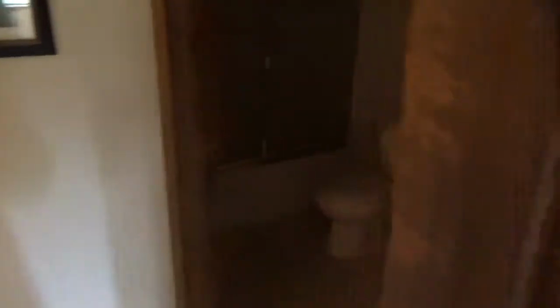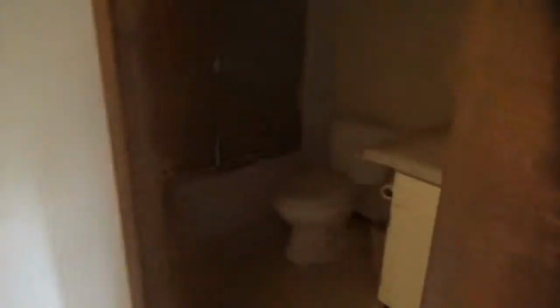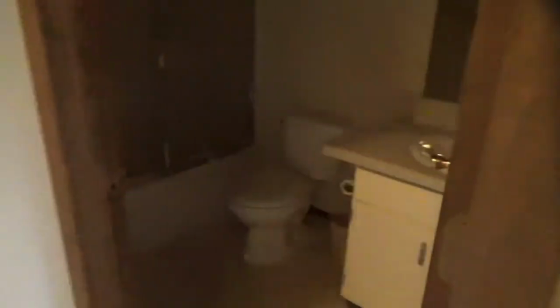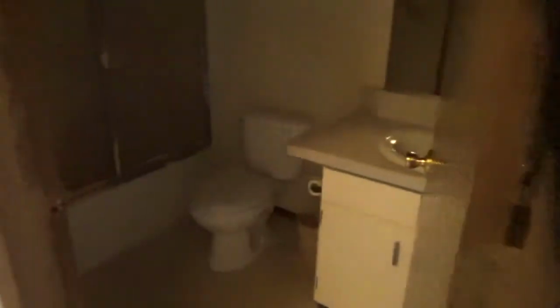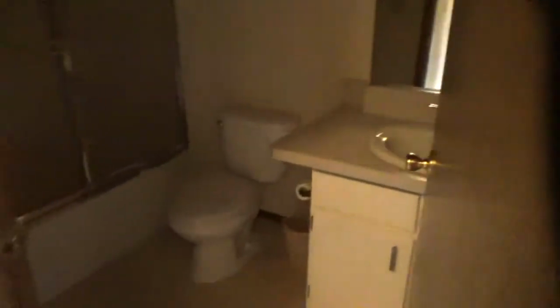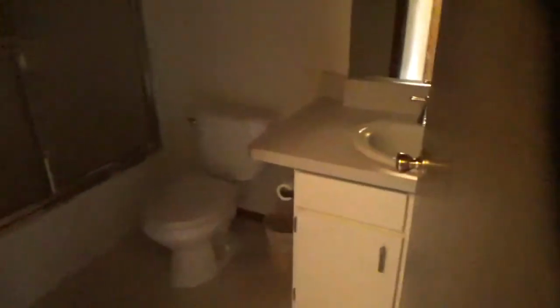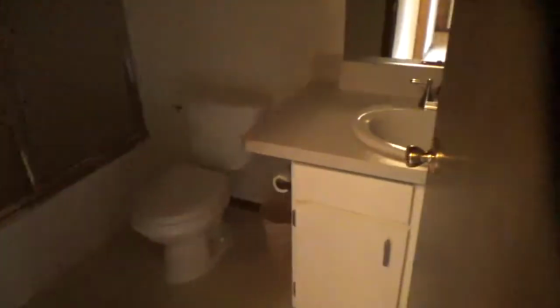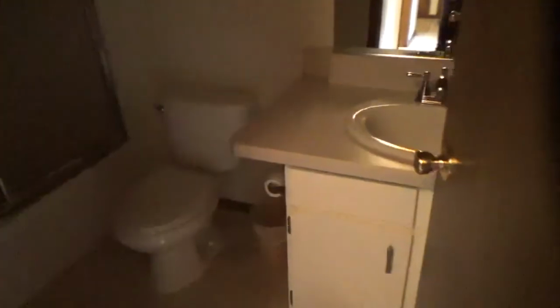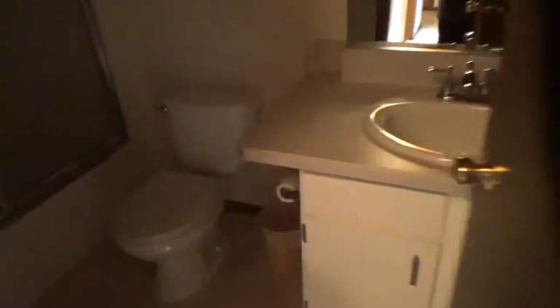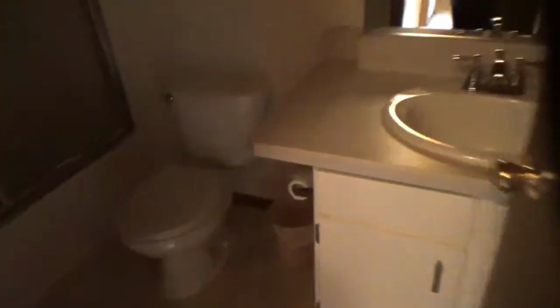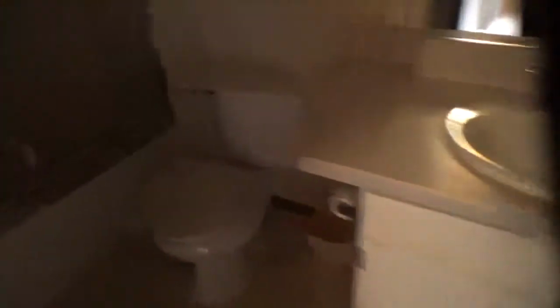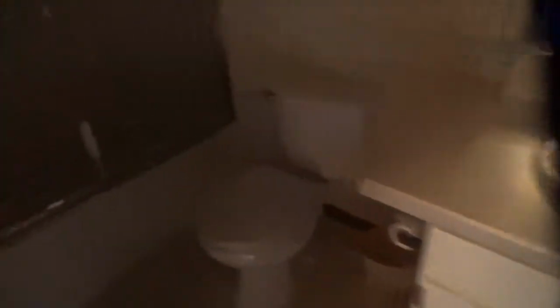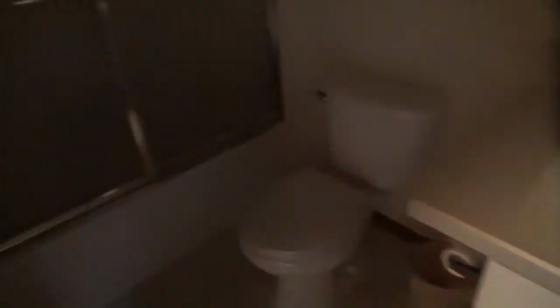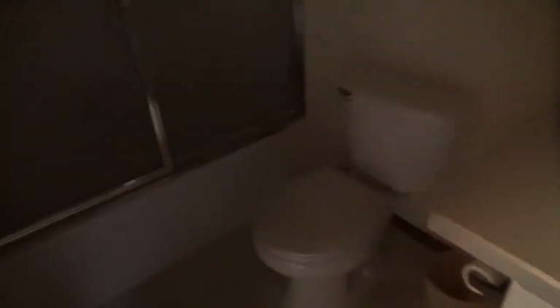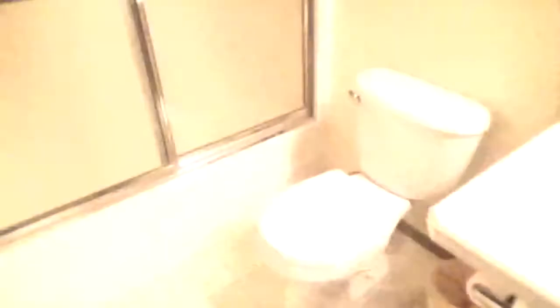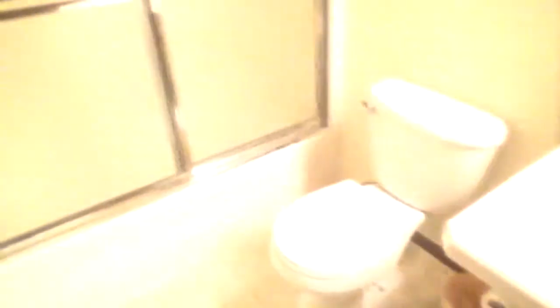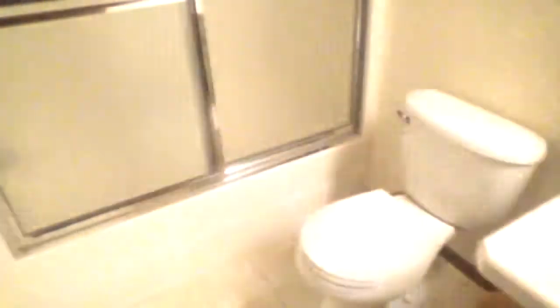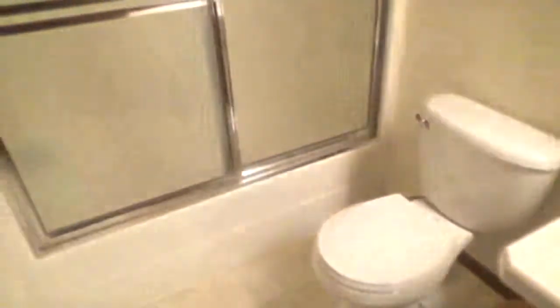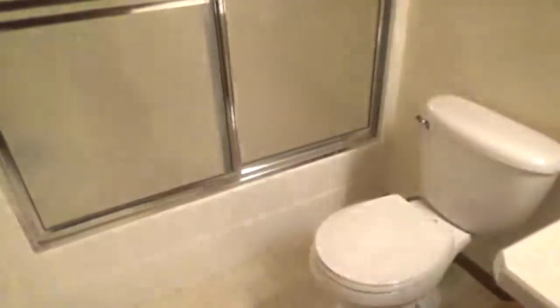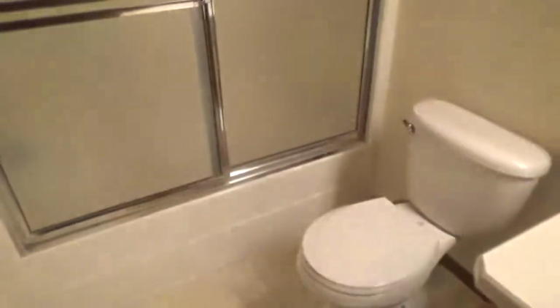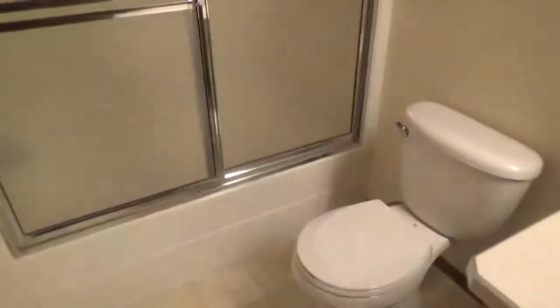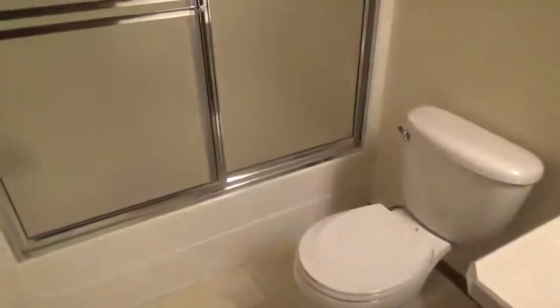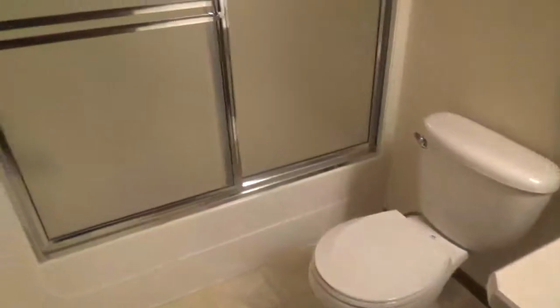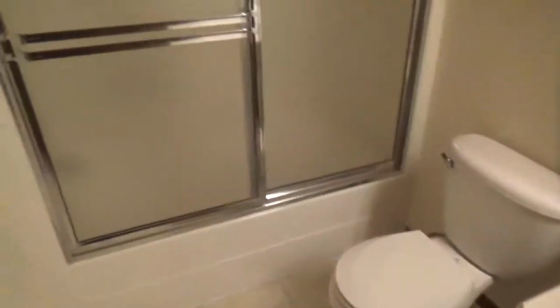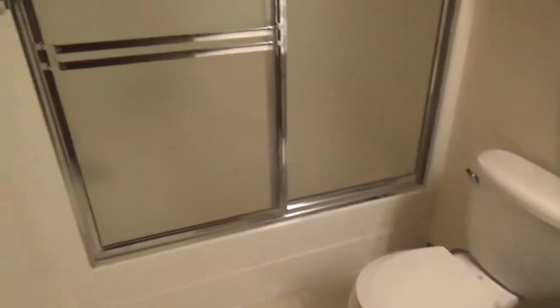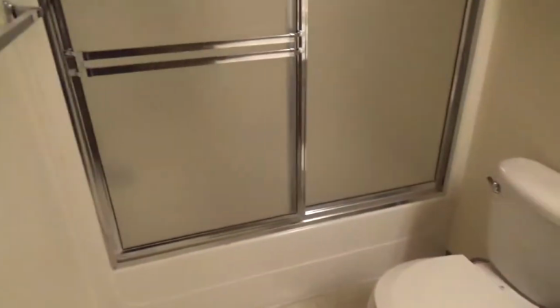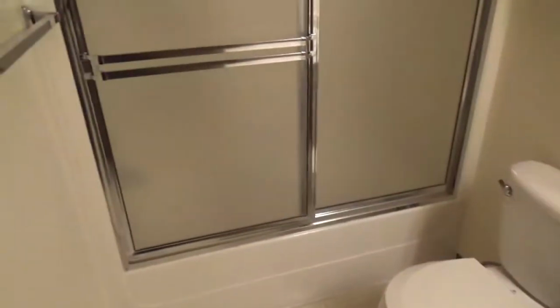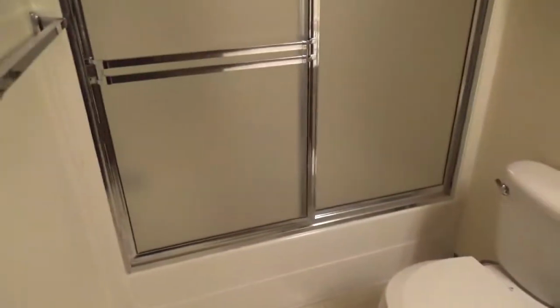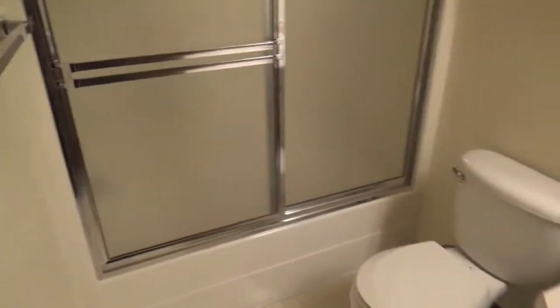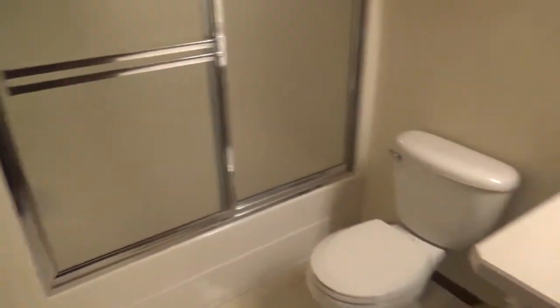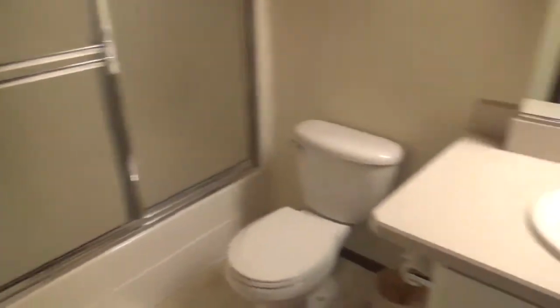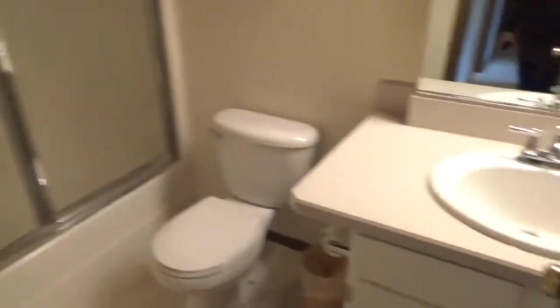Here's another guest bathroom downstairs, and it's a tub shower.